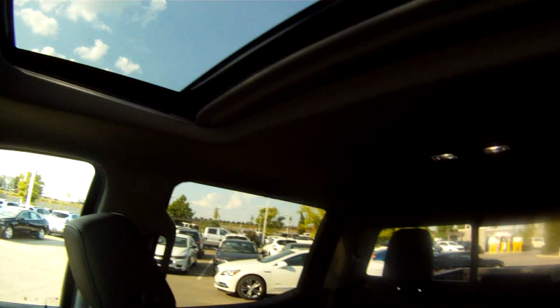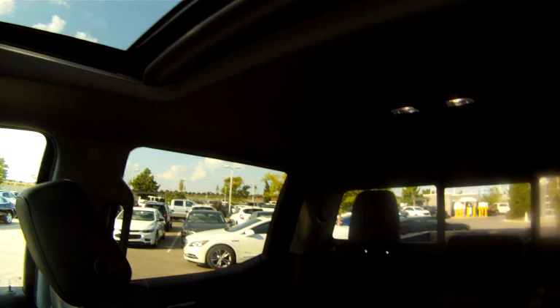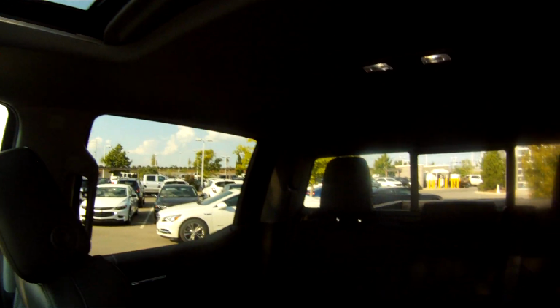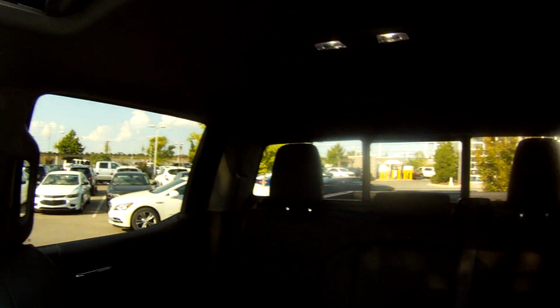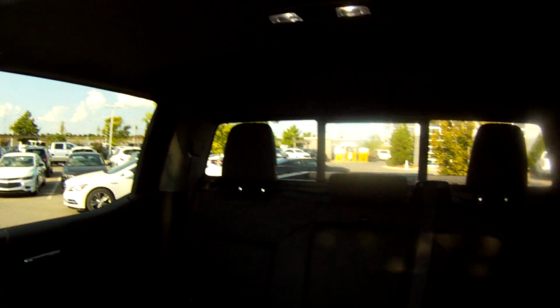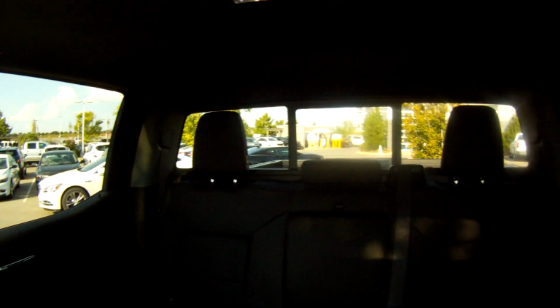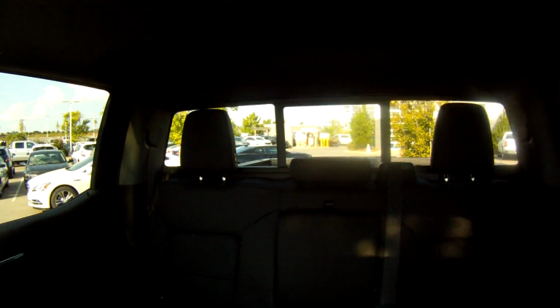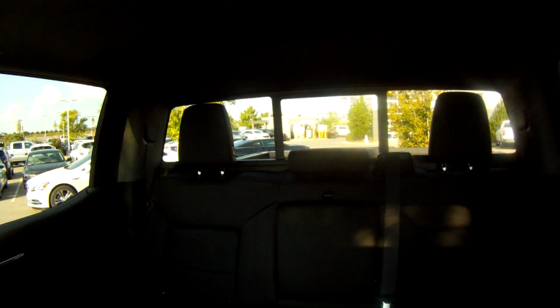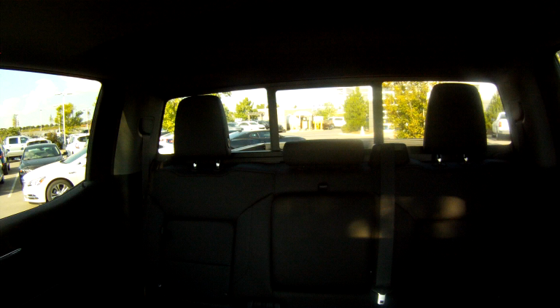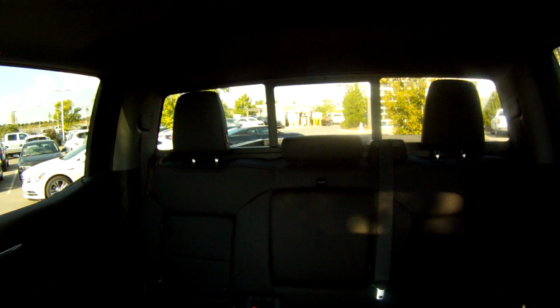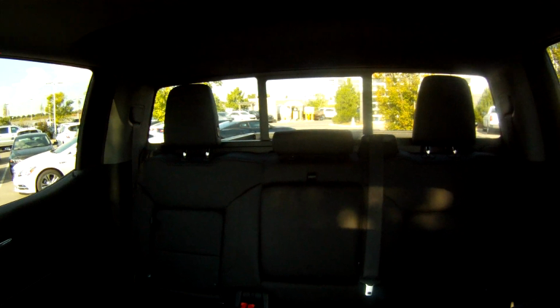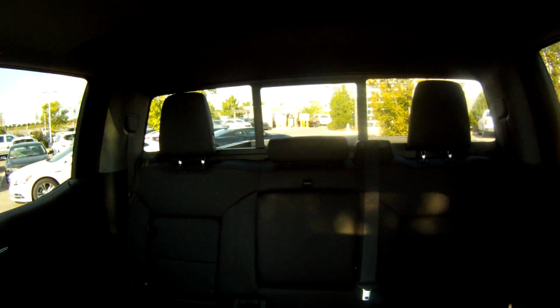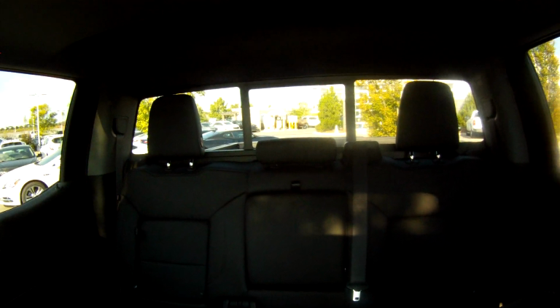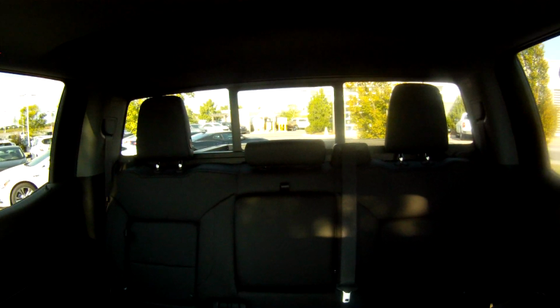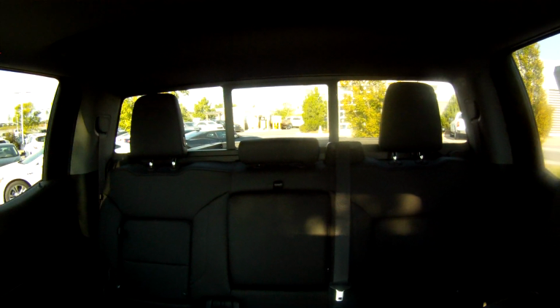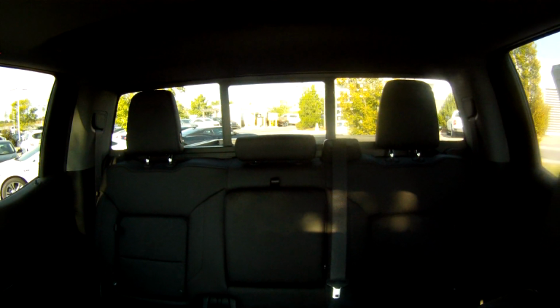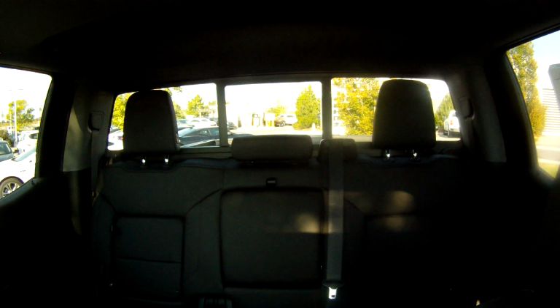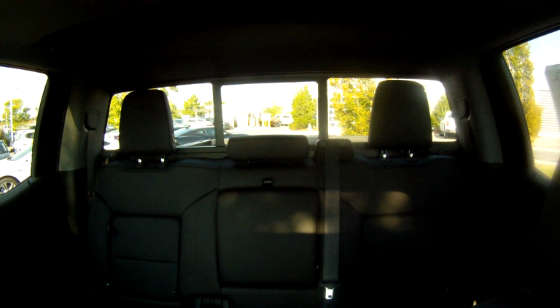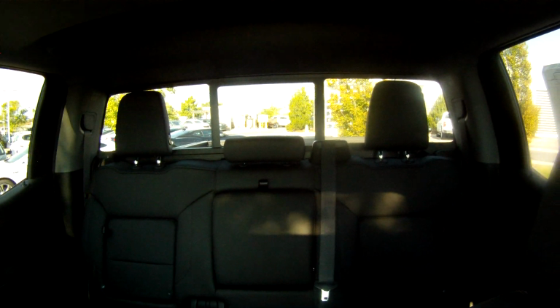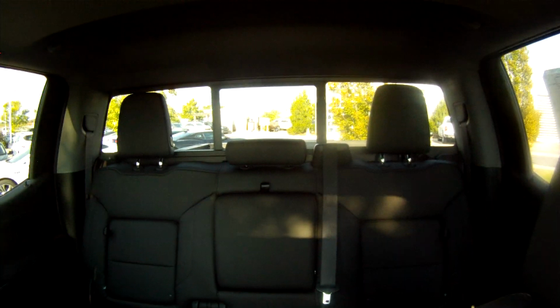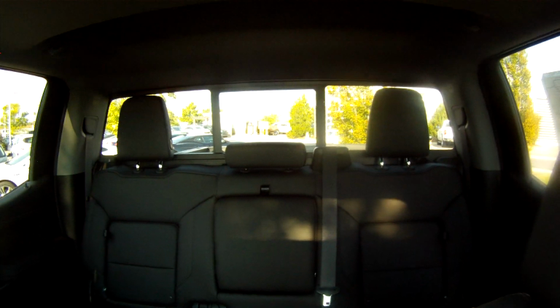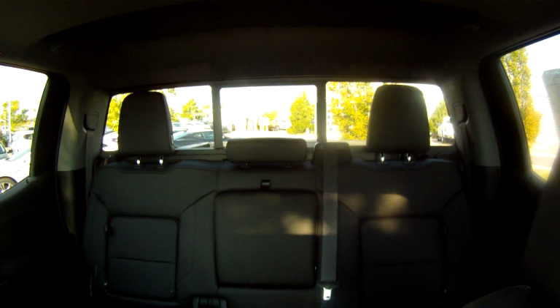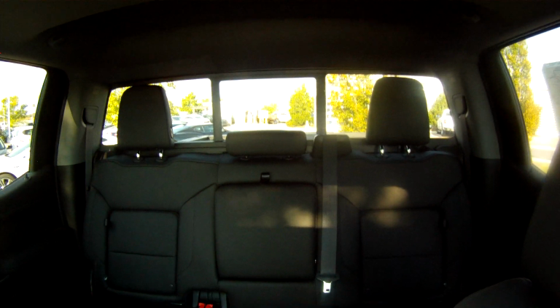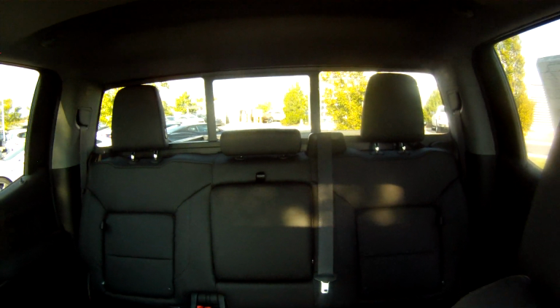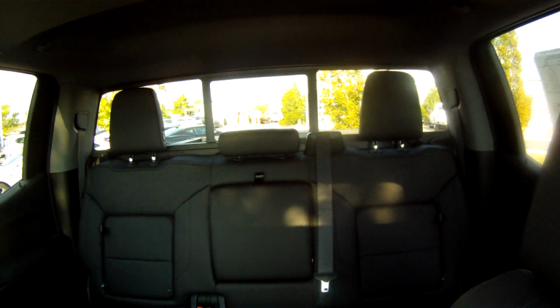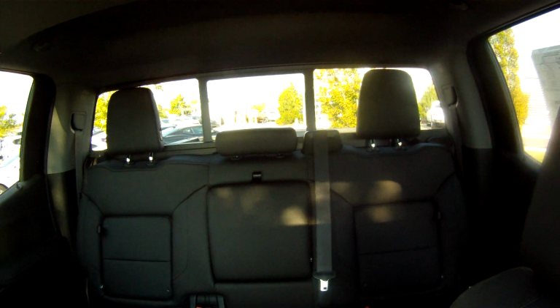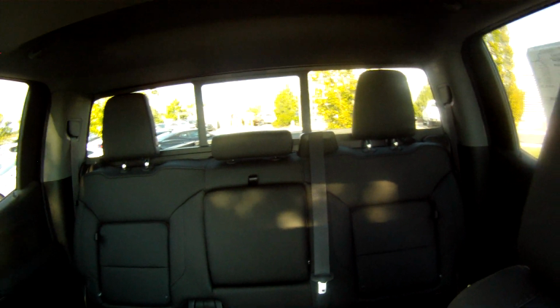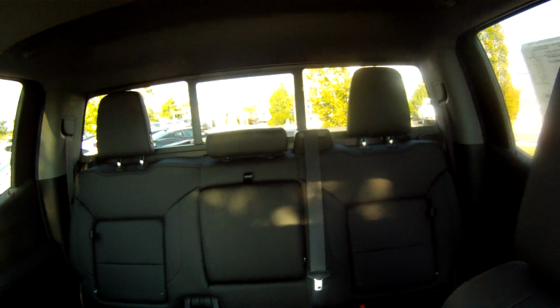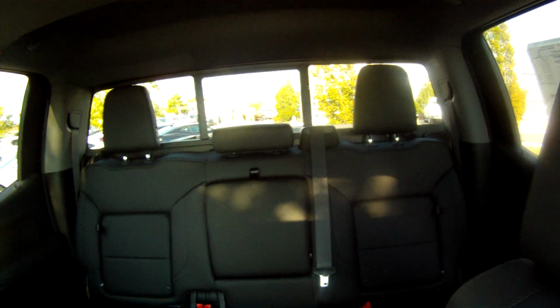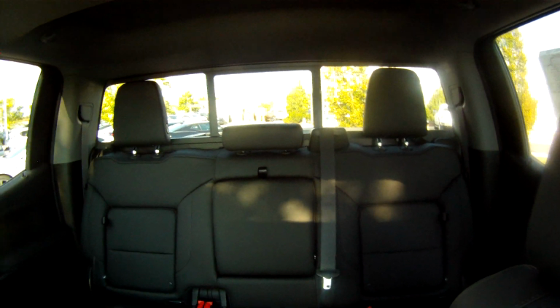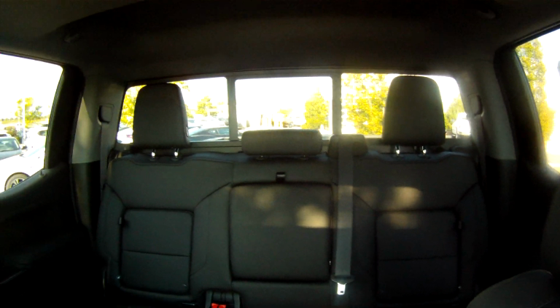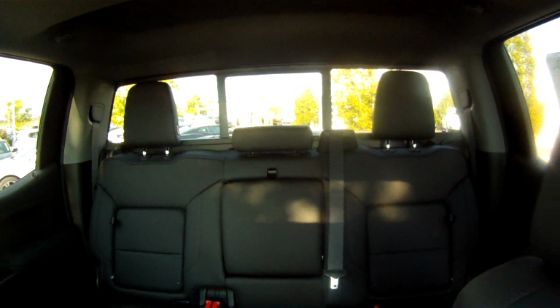Sunroof, and this one runs about 60 grand, so it's got pretty much everything.